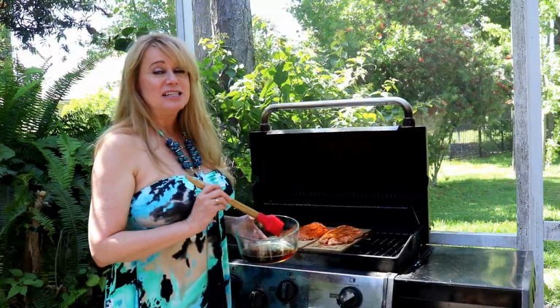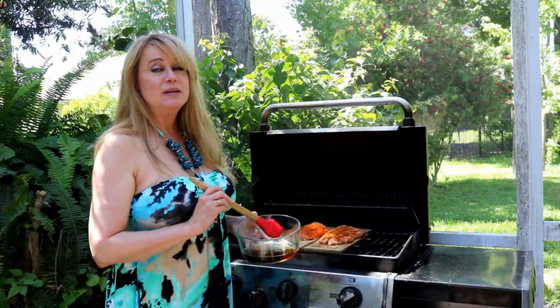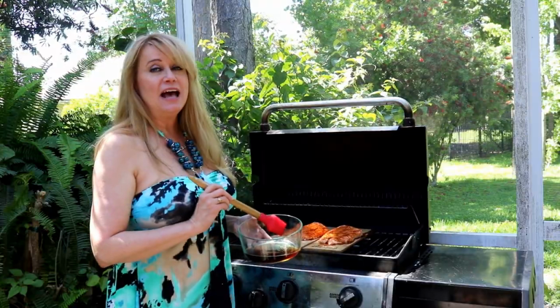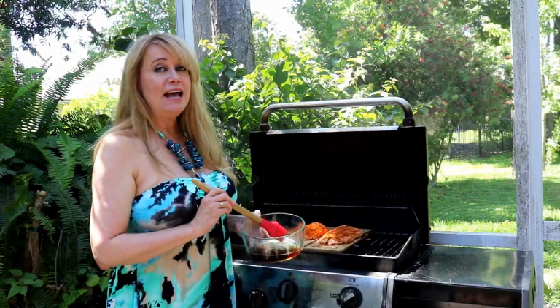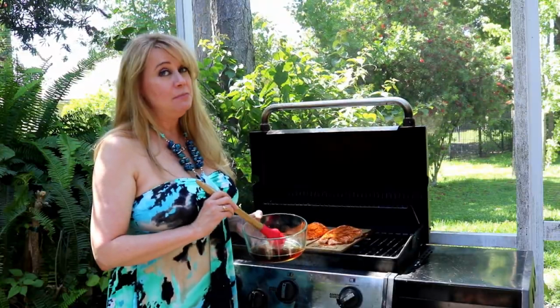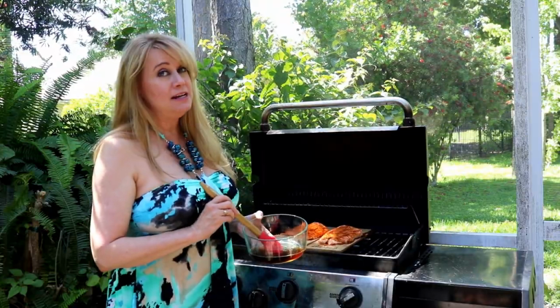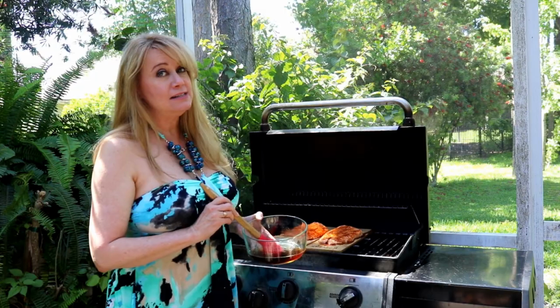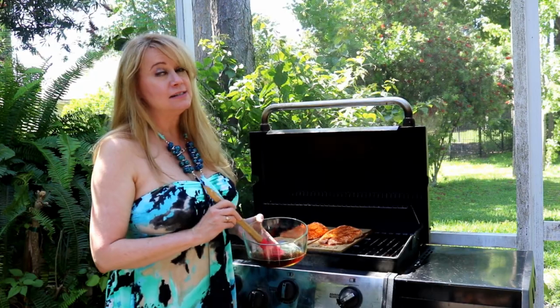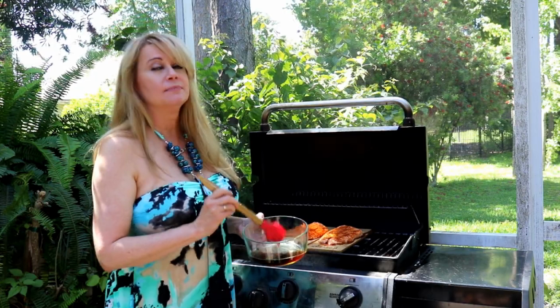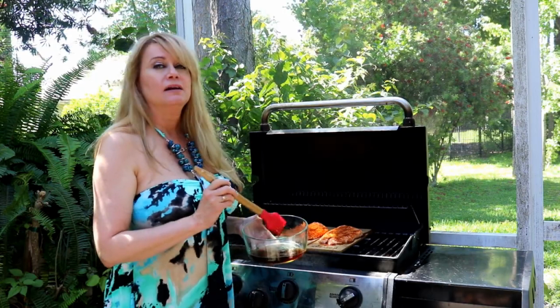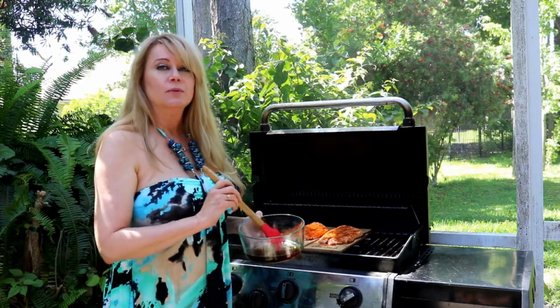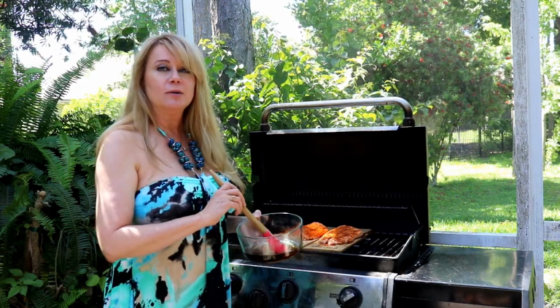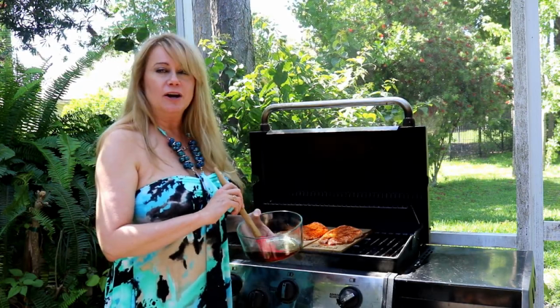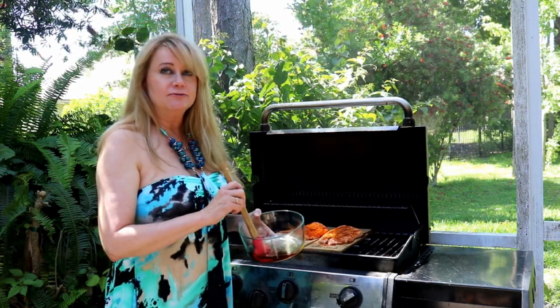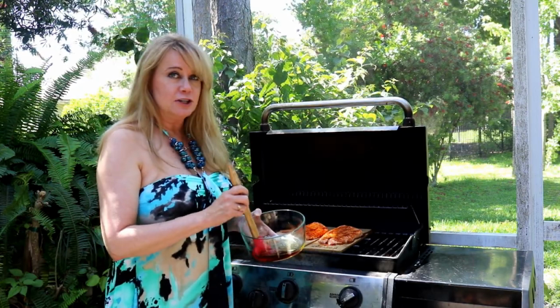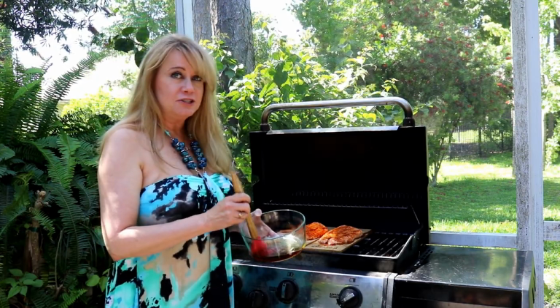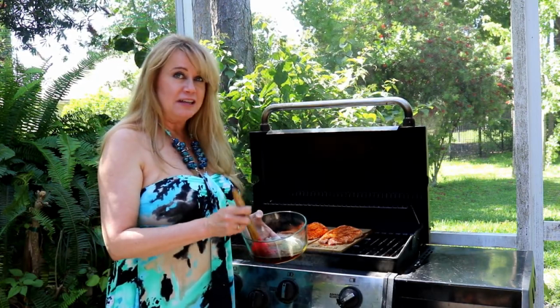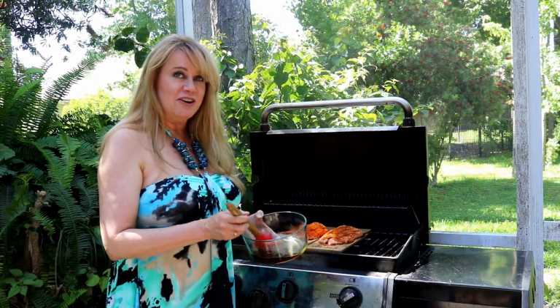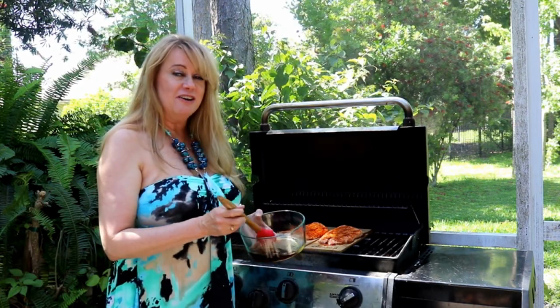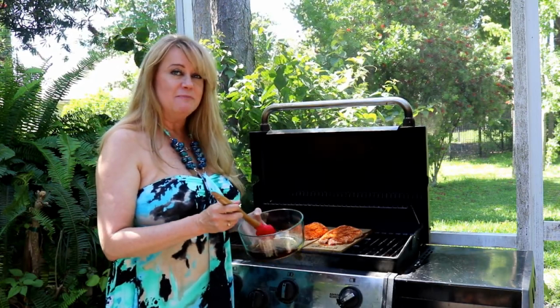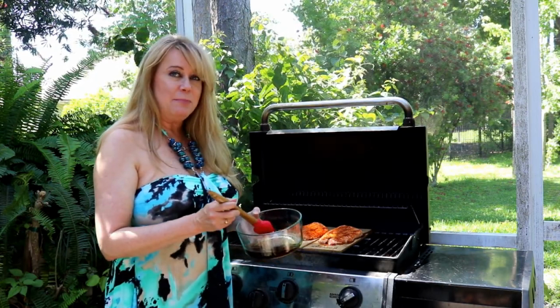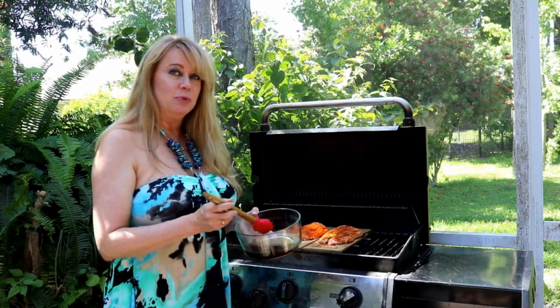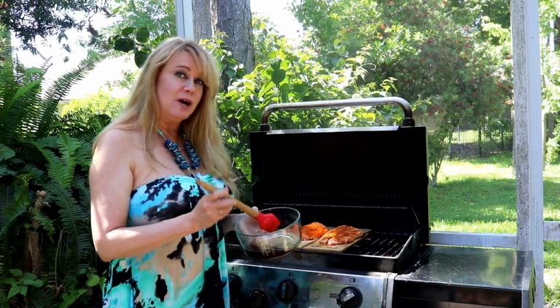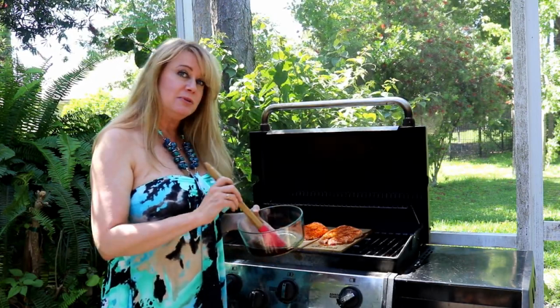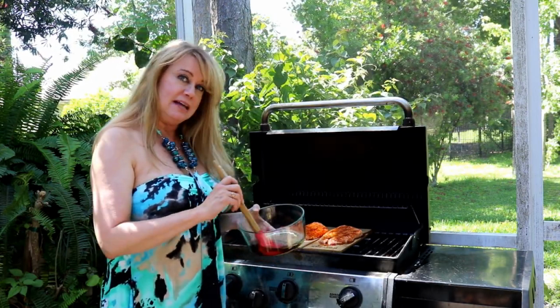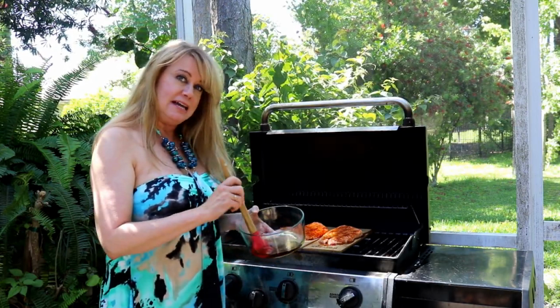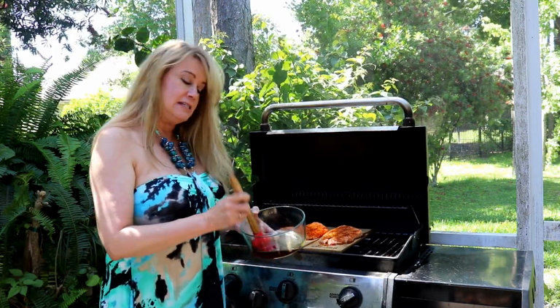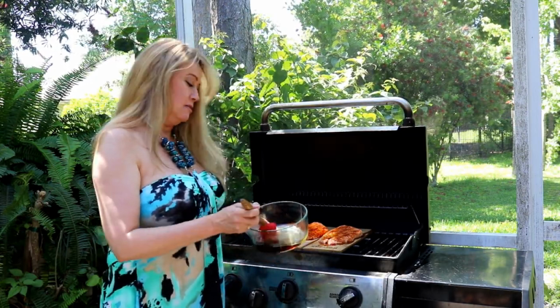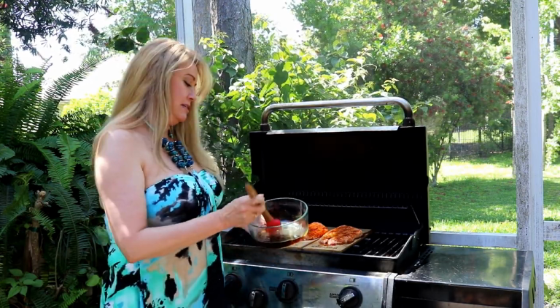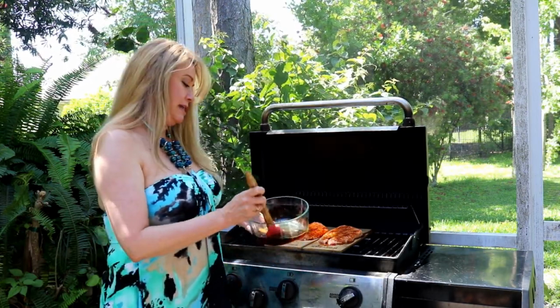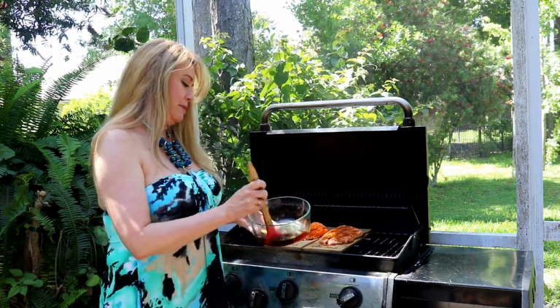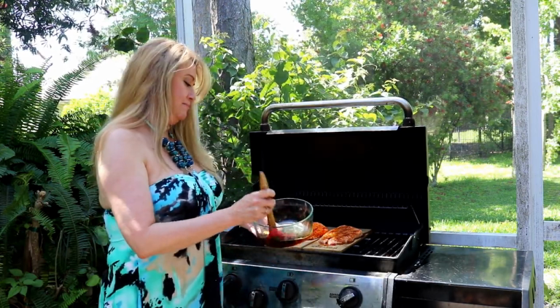It's been eight minutes. We're going to put our first layer of maple rum glaze on the salmon.